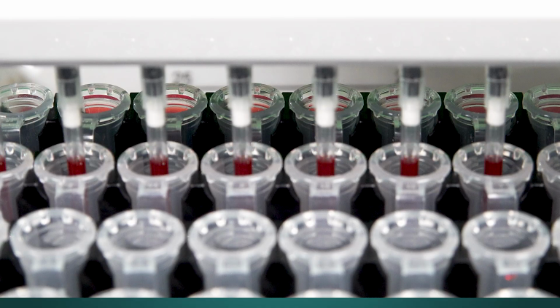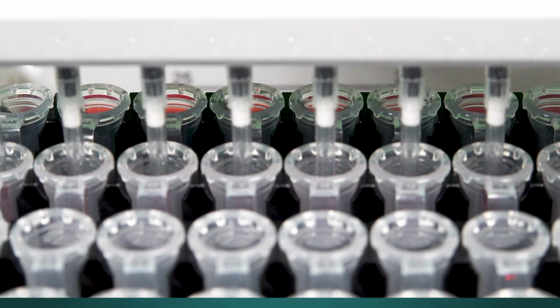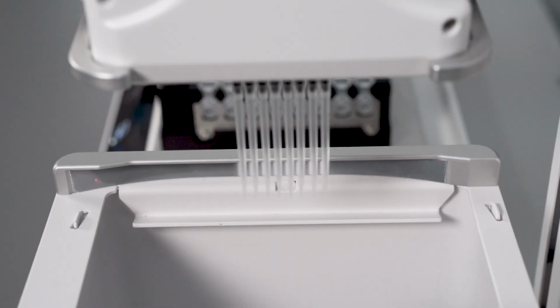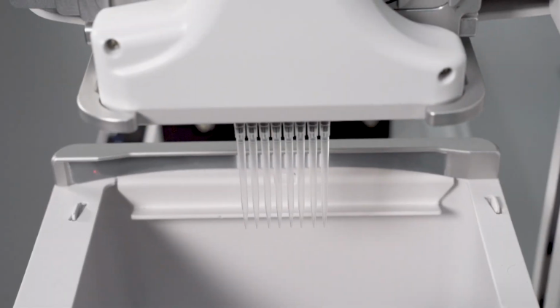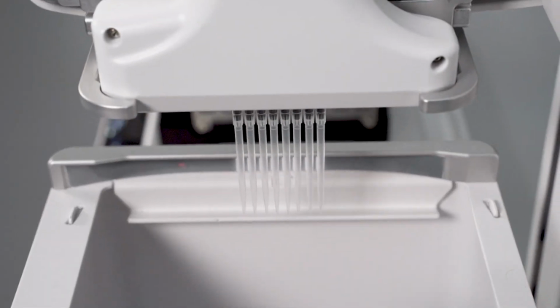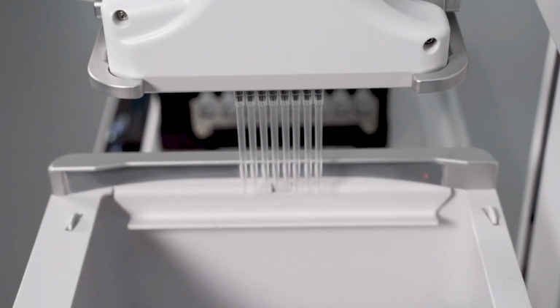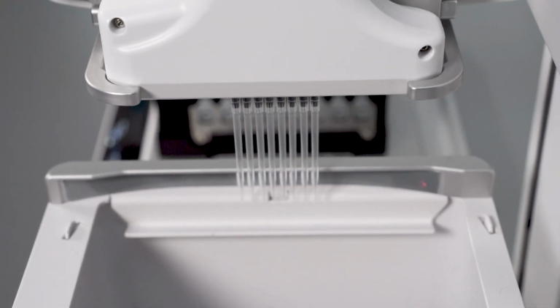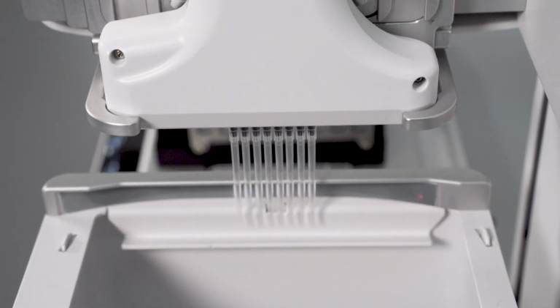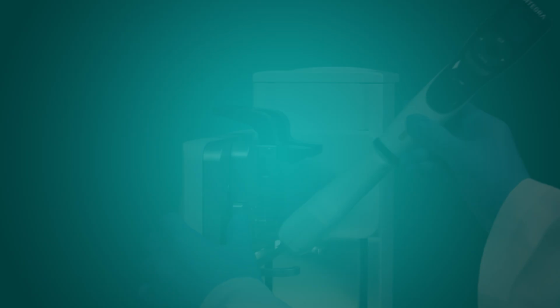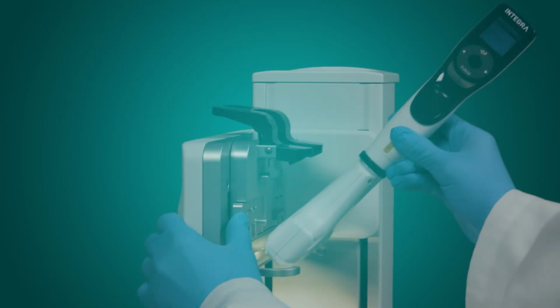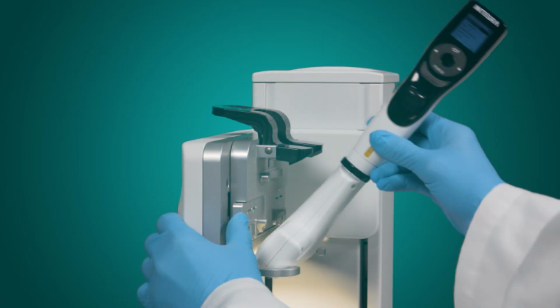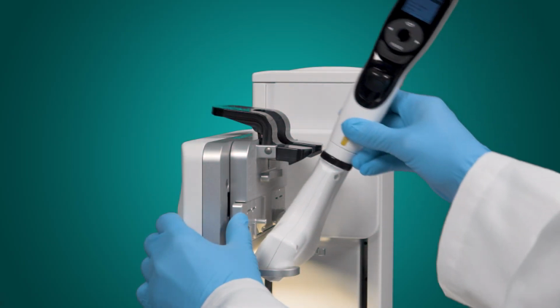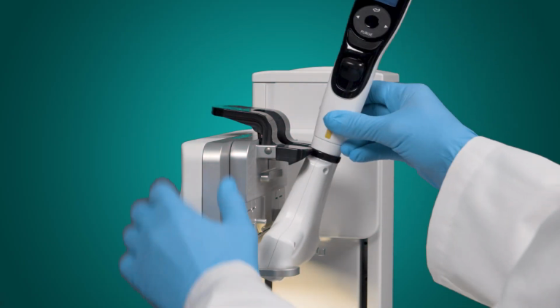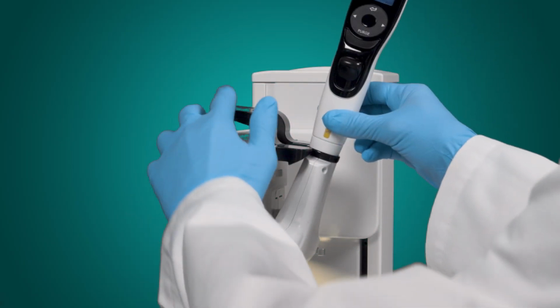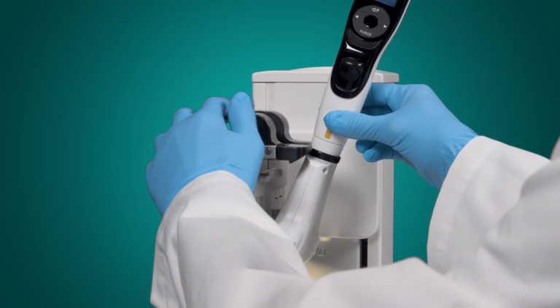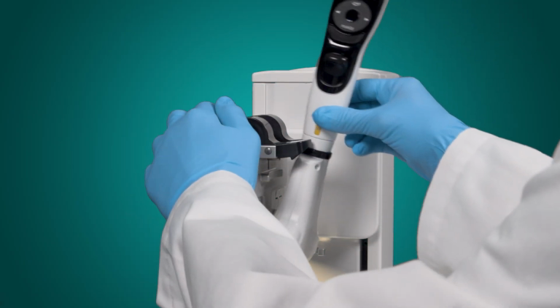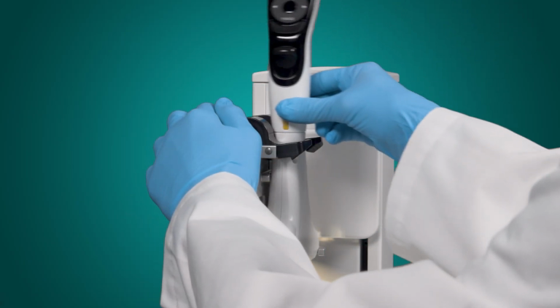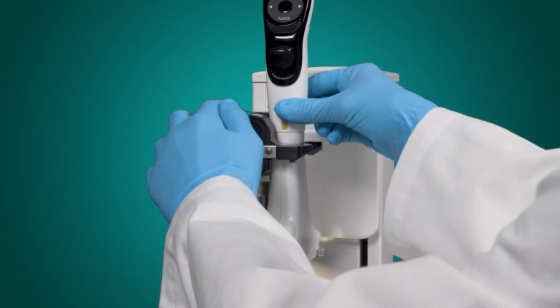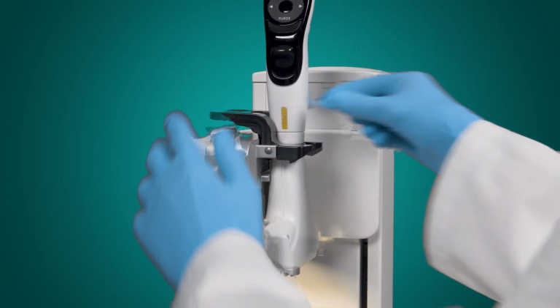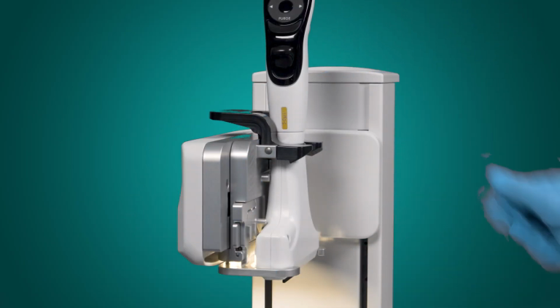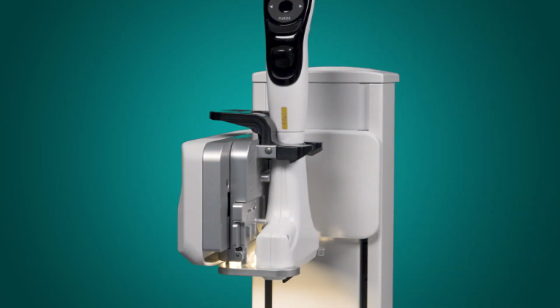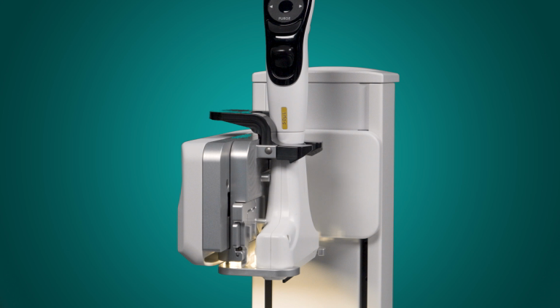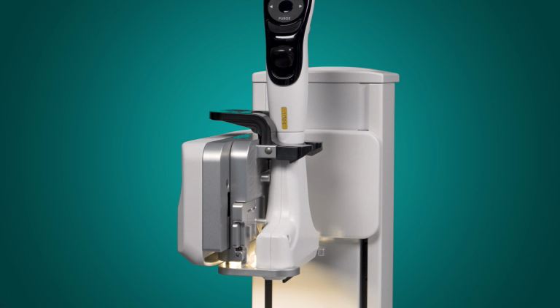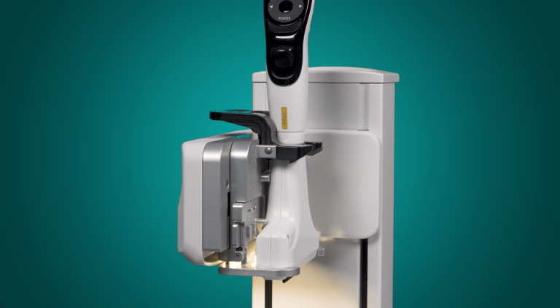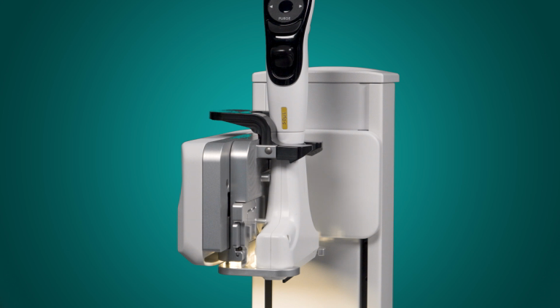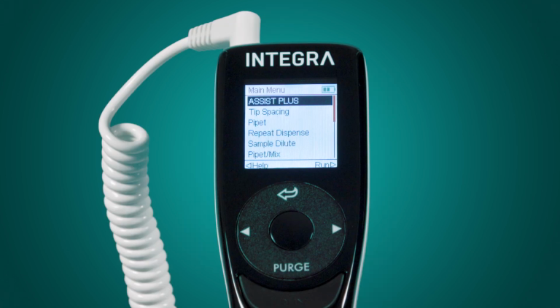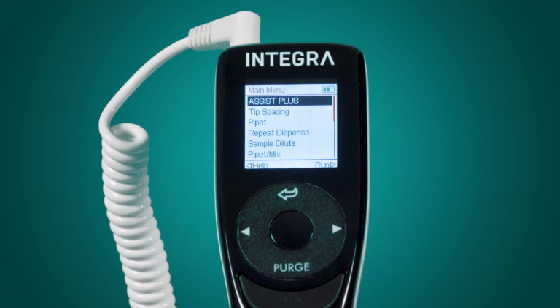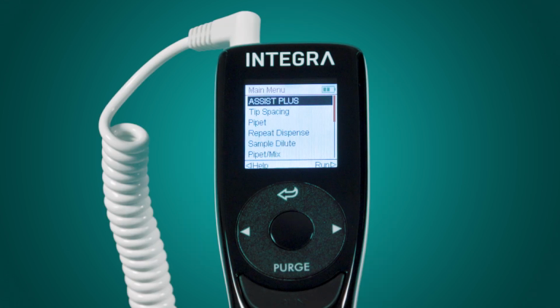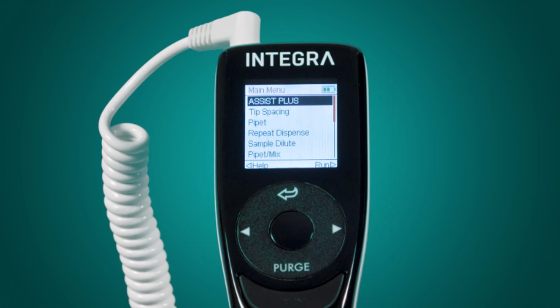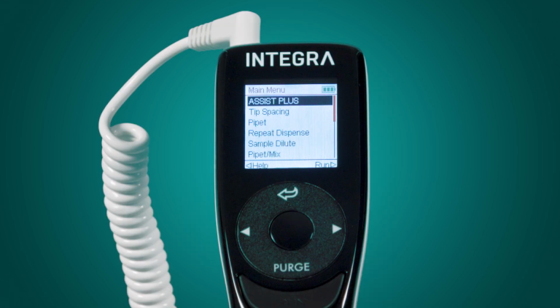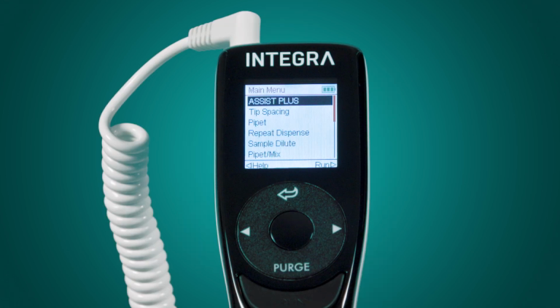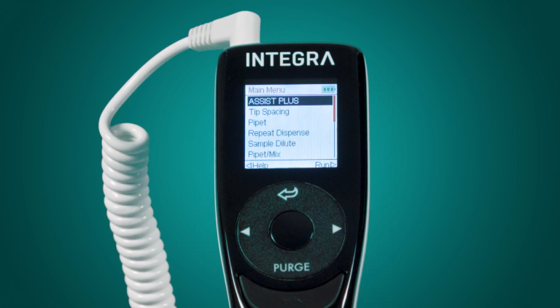After the pipette is installed, clicked in the Assist Plus, and a program is saved on the pipette, it's time to run the program.